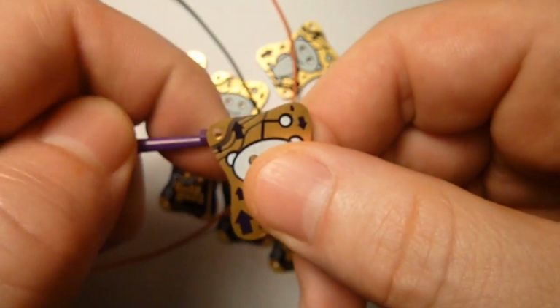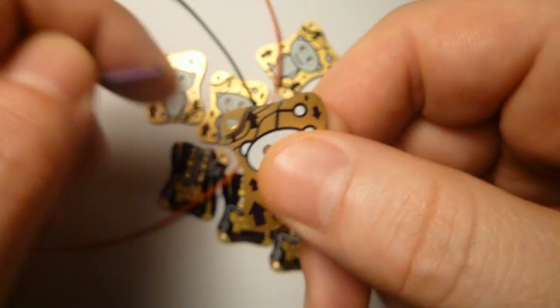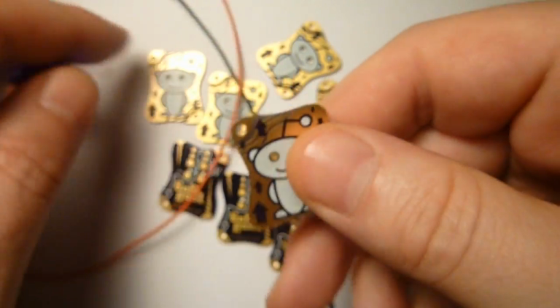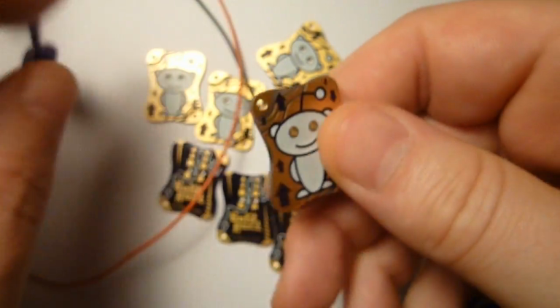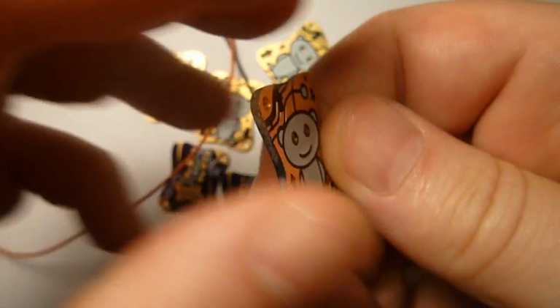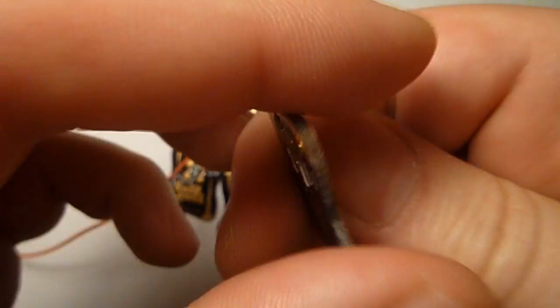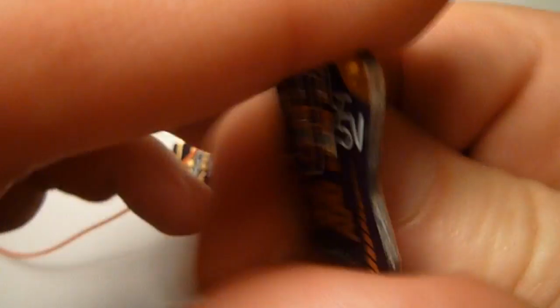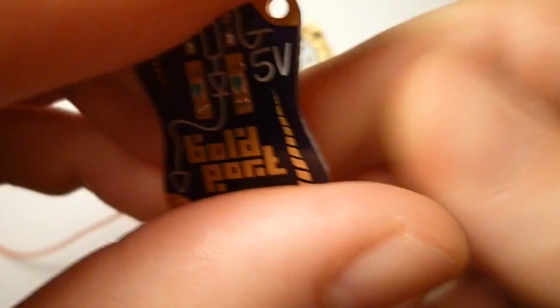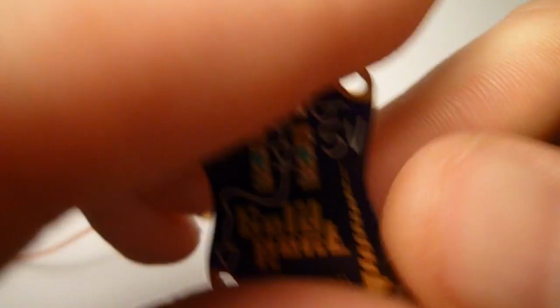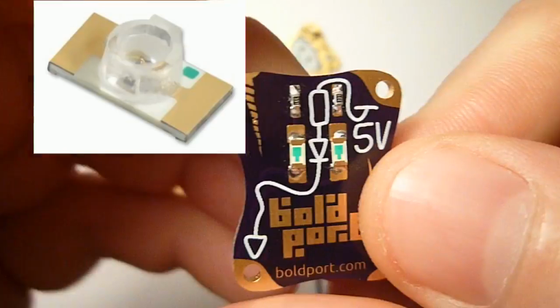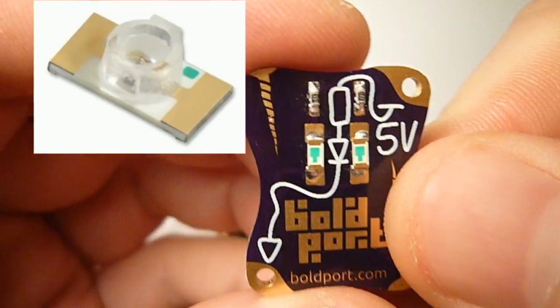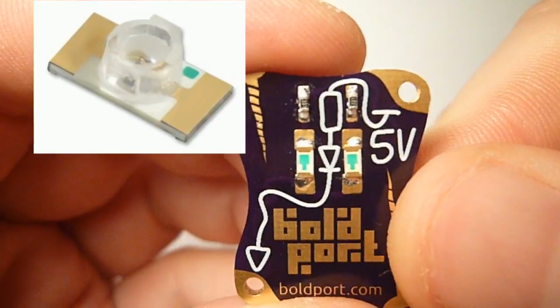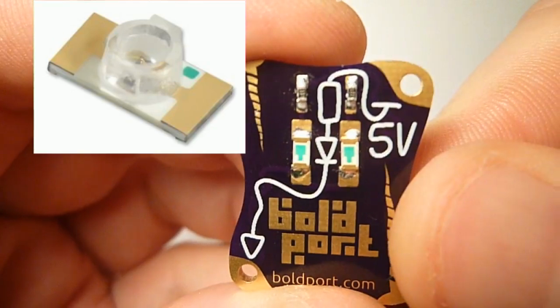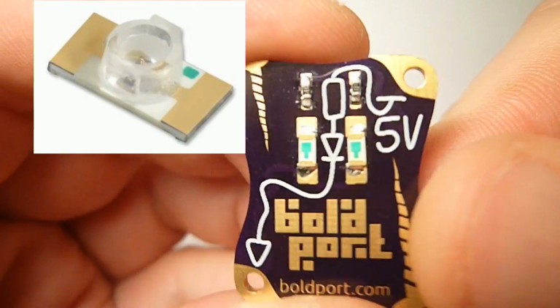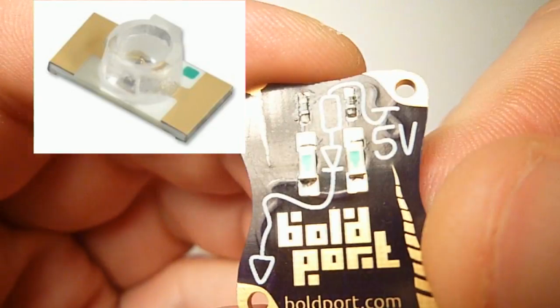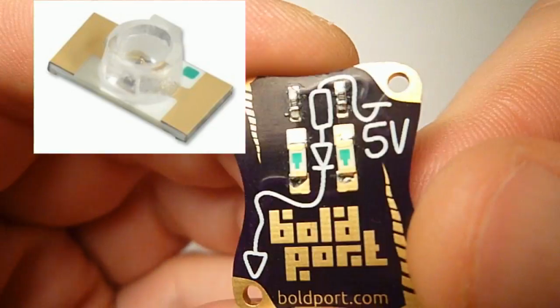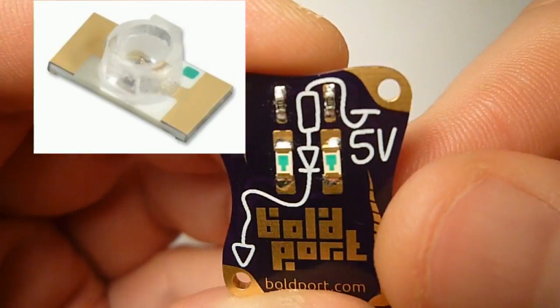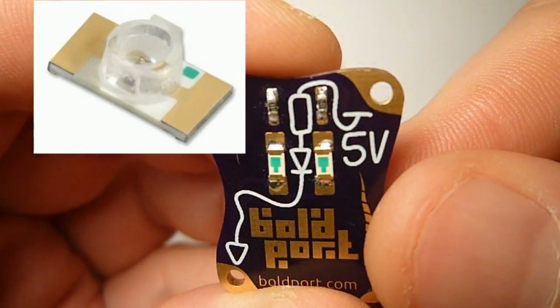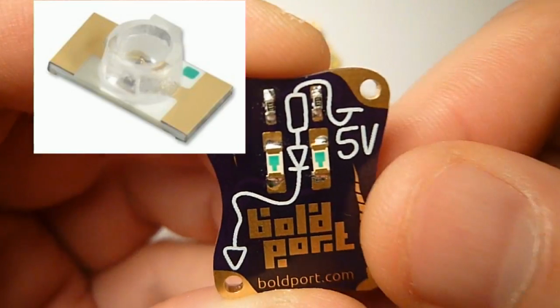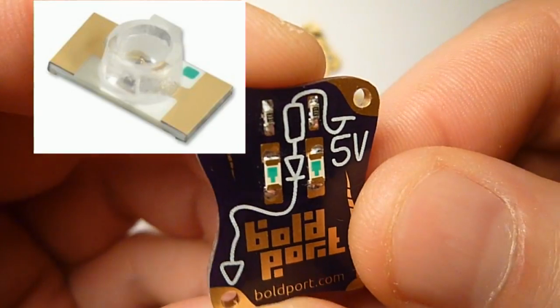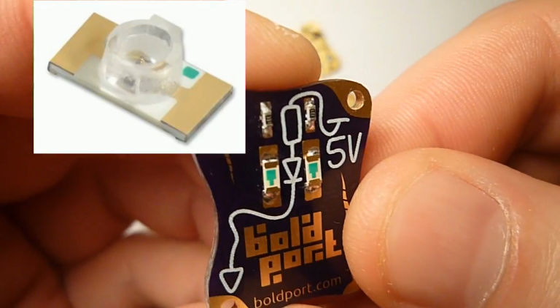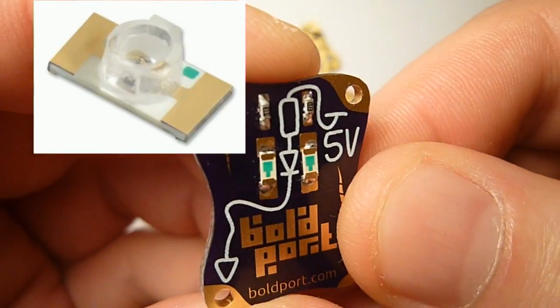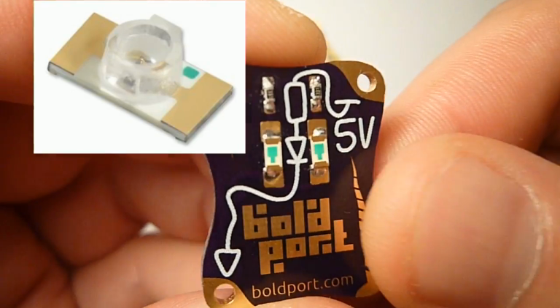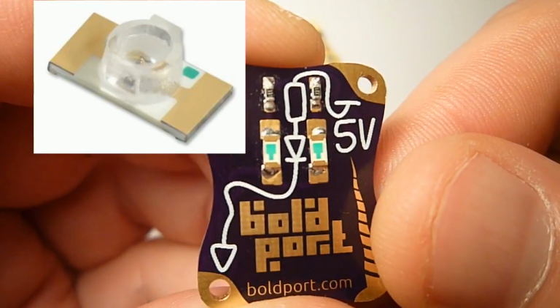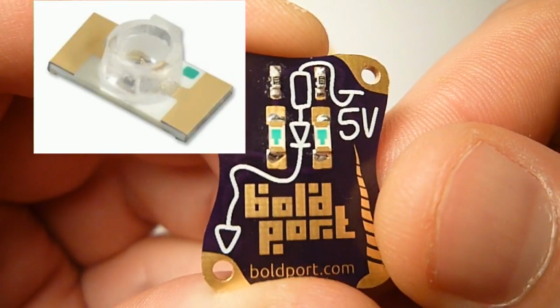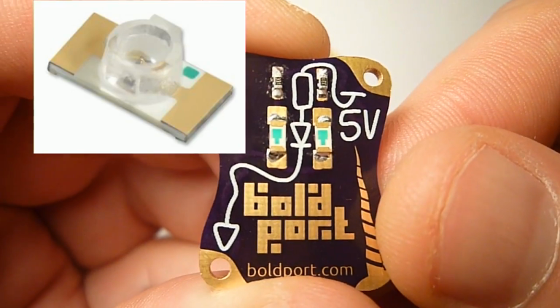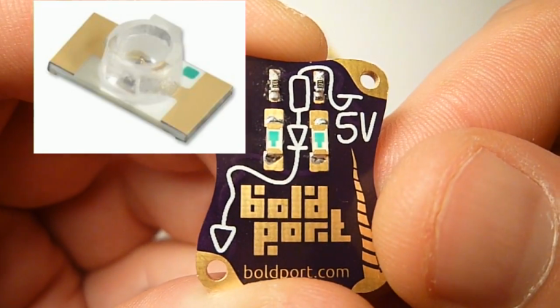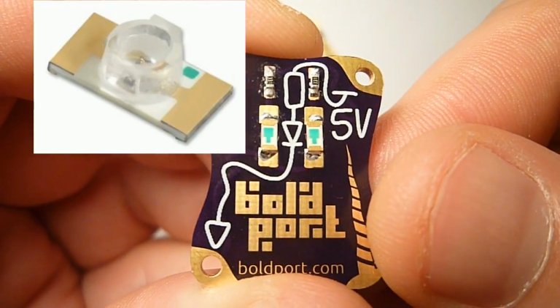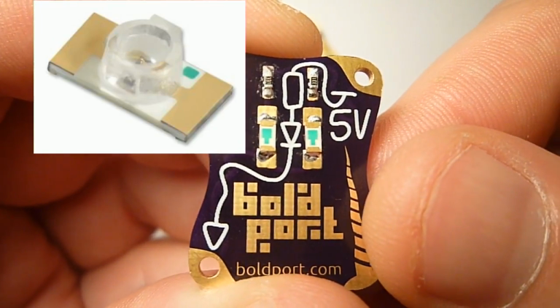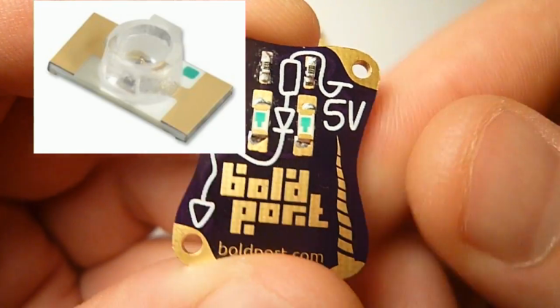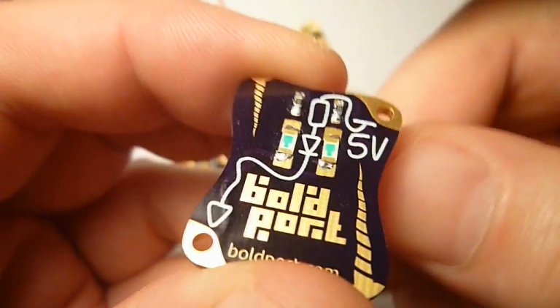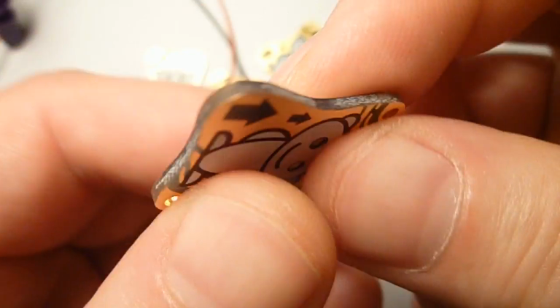This is the LED that we're using — two LEDs, resistor, very simple circuit.